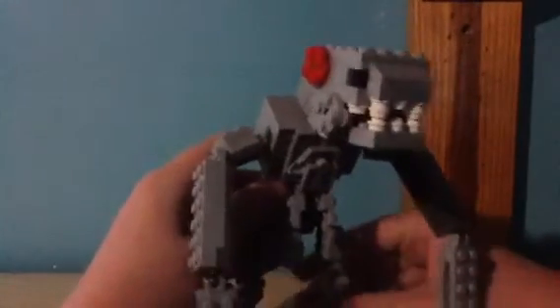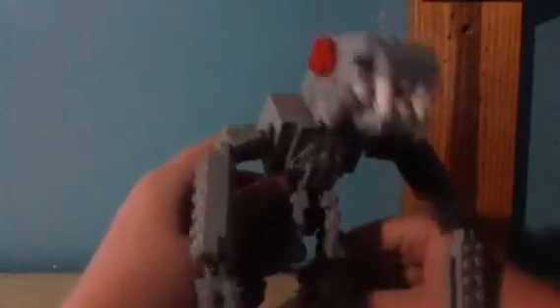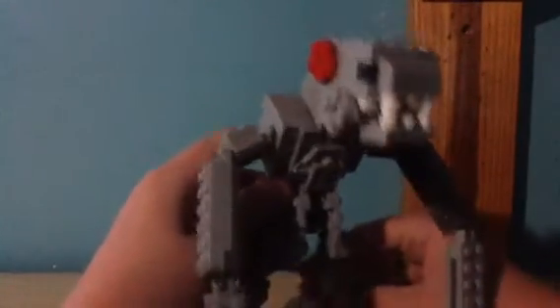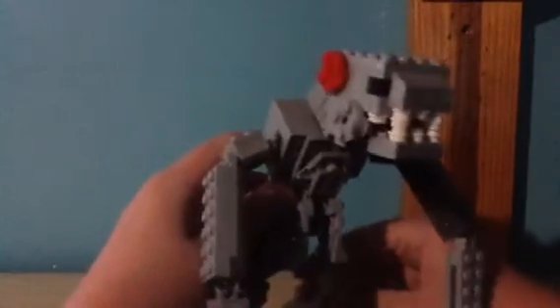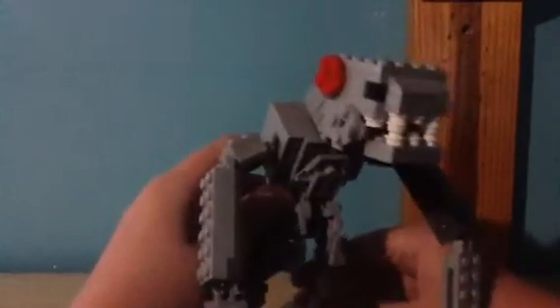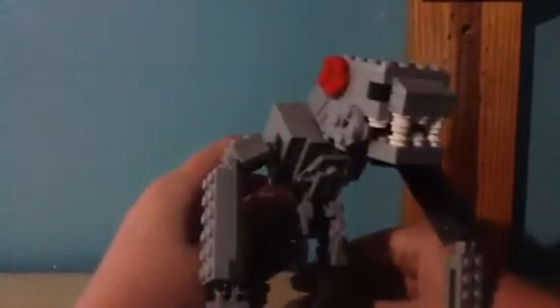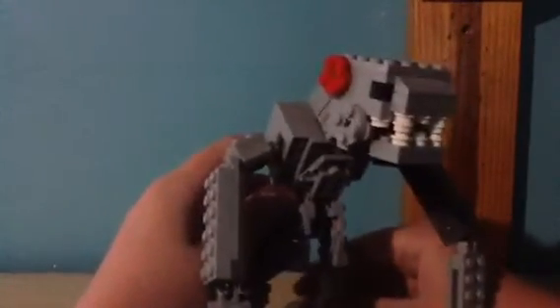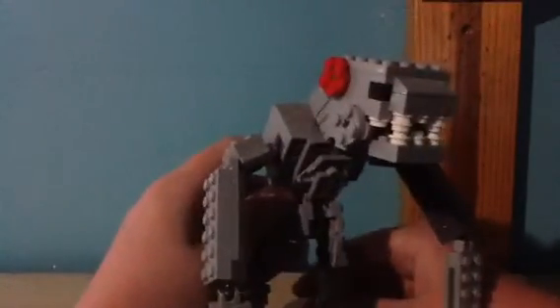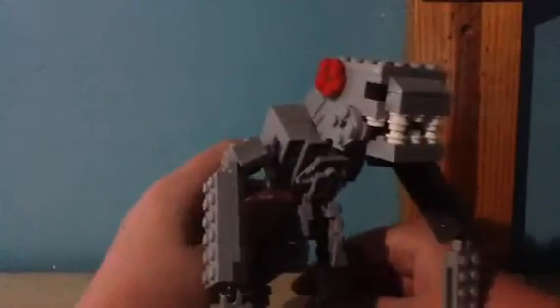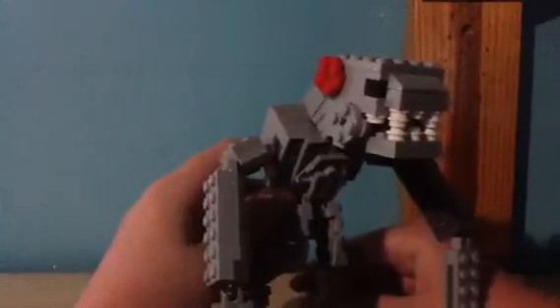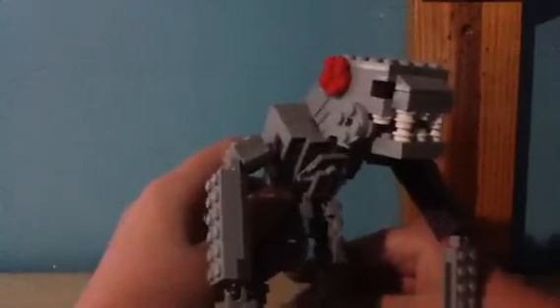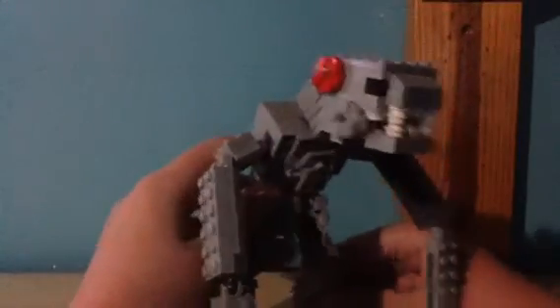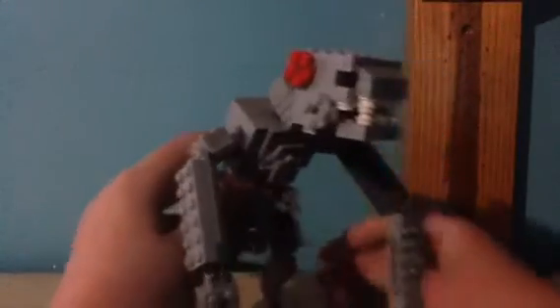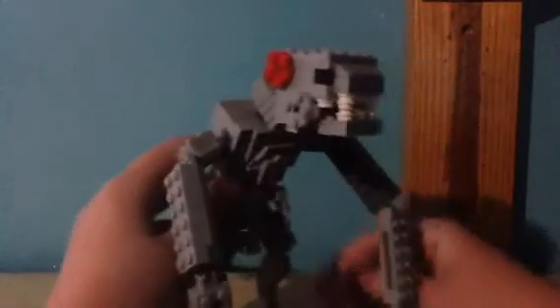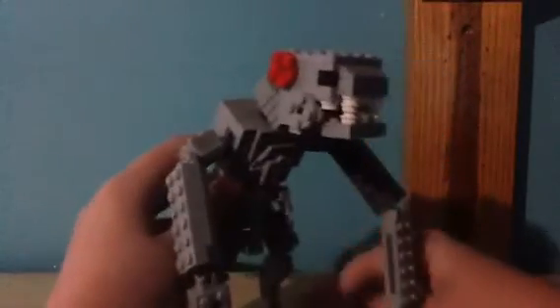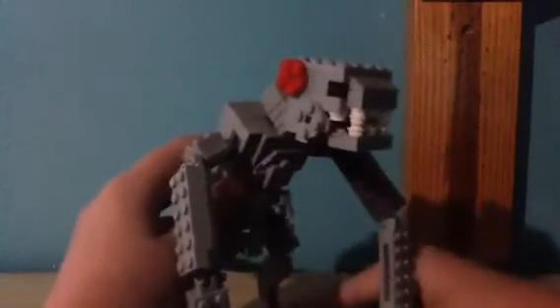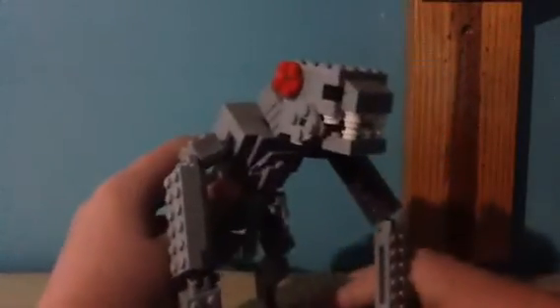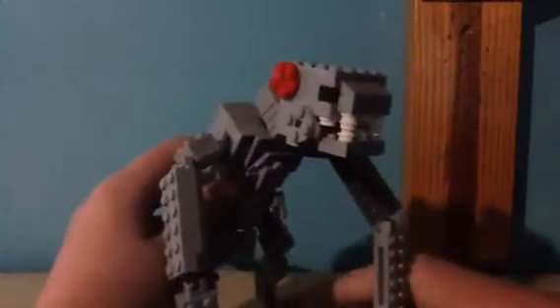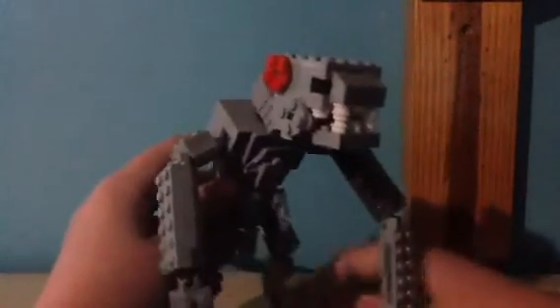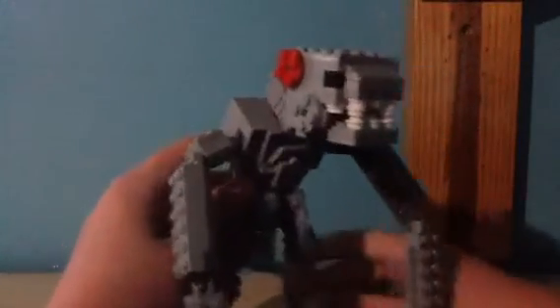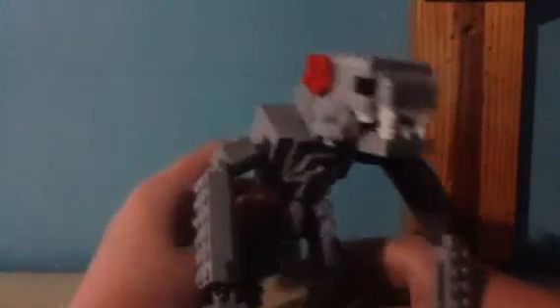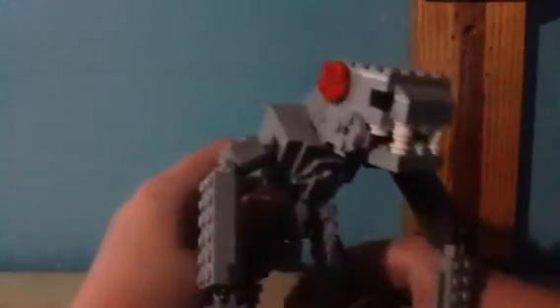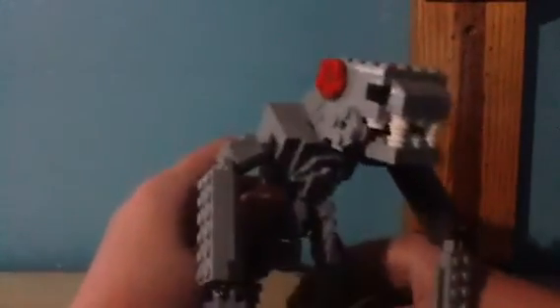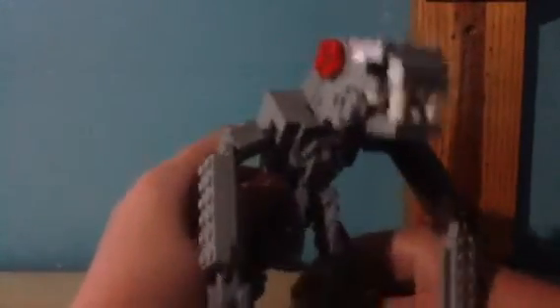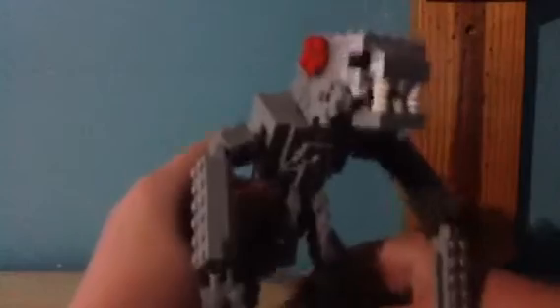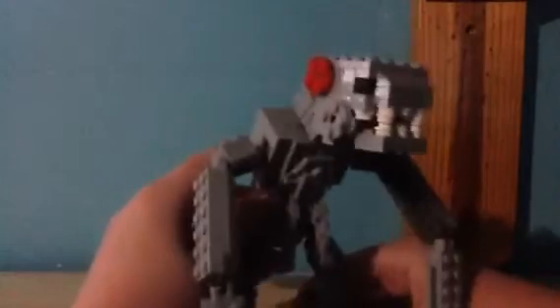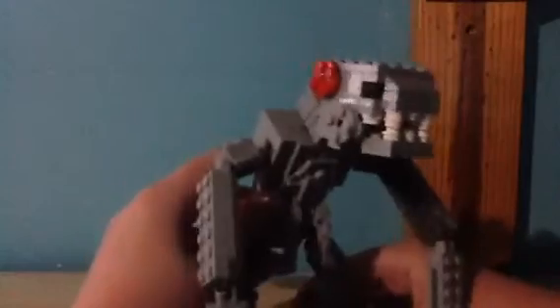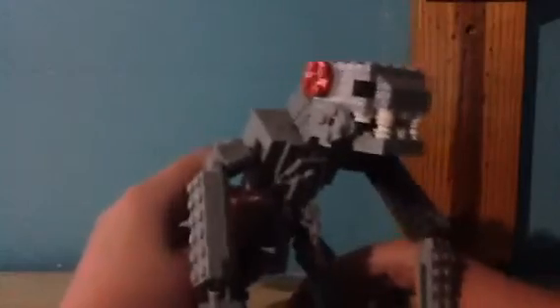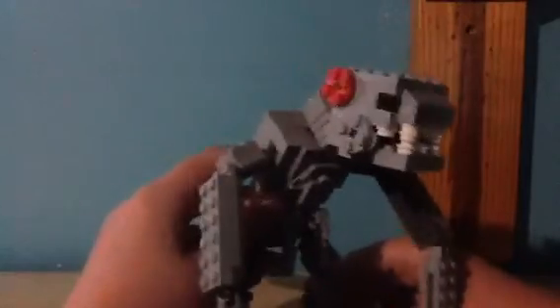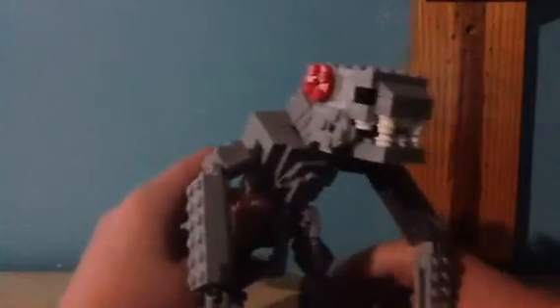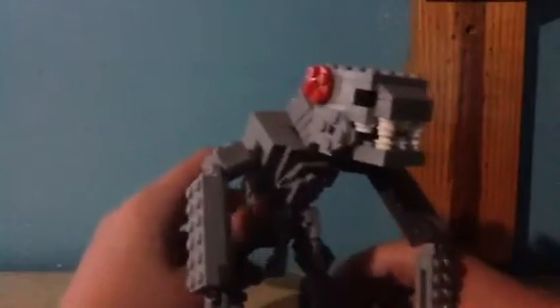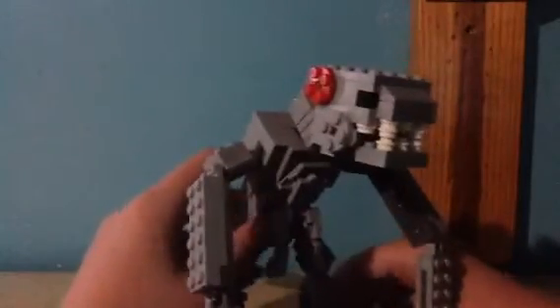To be honest, I think I did a pretty good job. I tried to make him as accurate as possible. Although I don't think I did it that perfectly, I still think he's great.